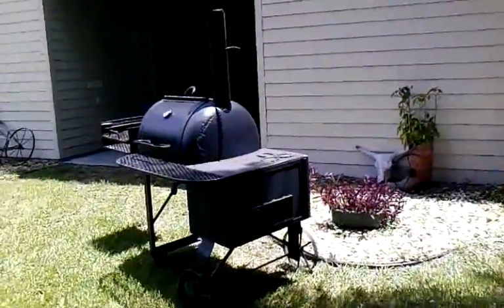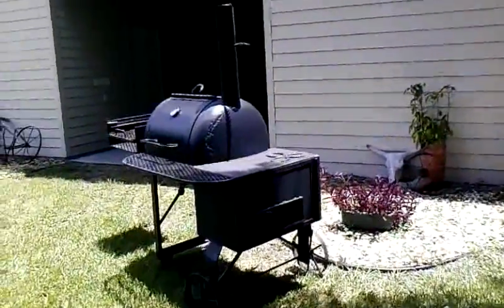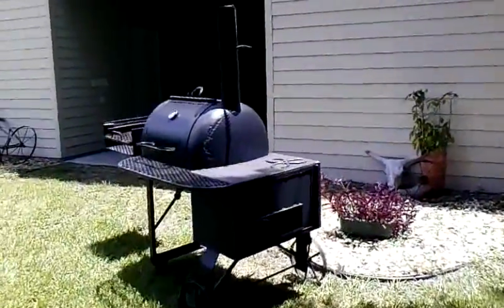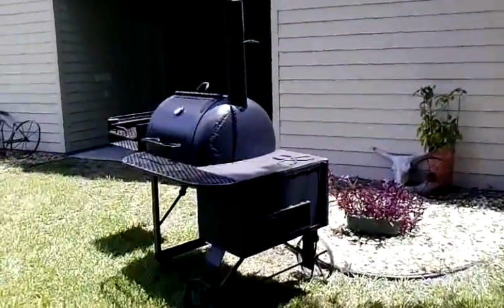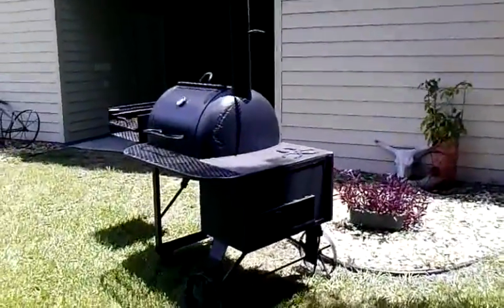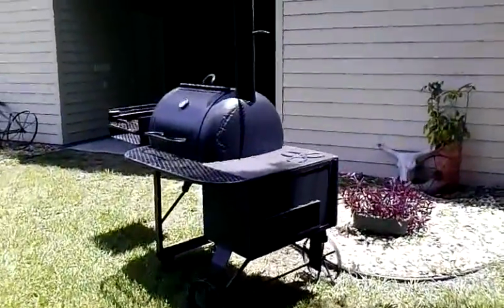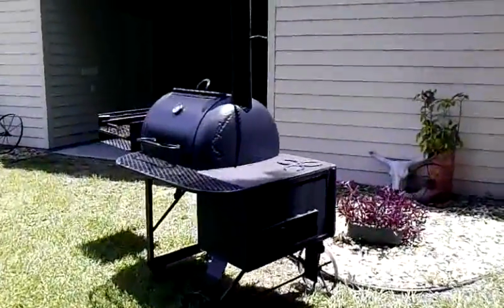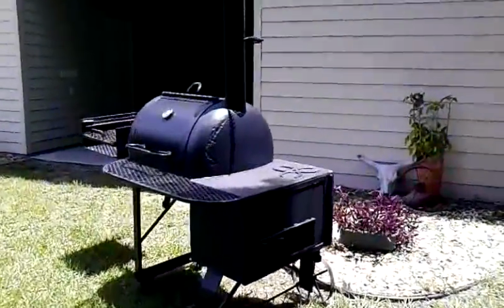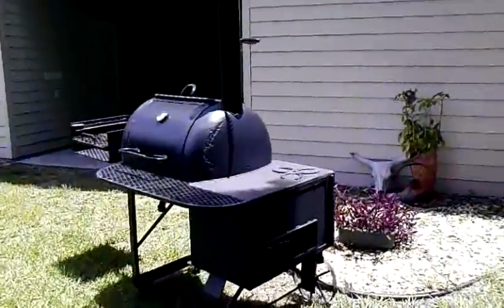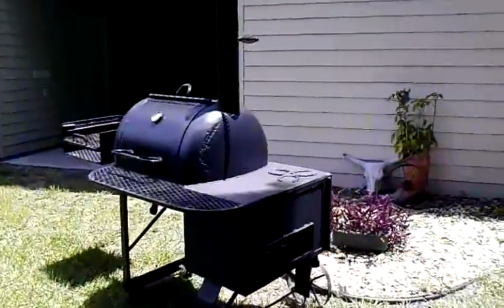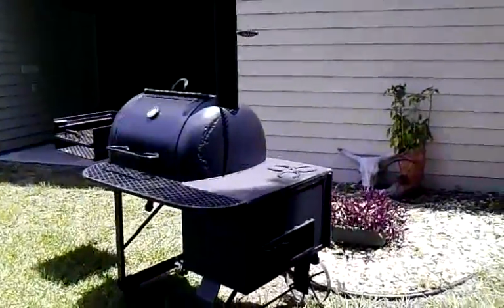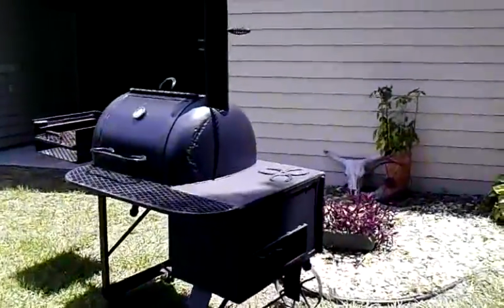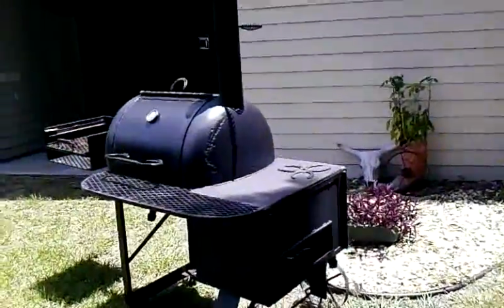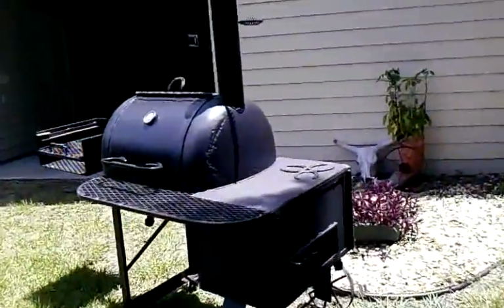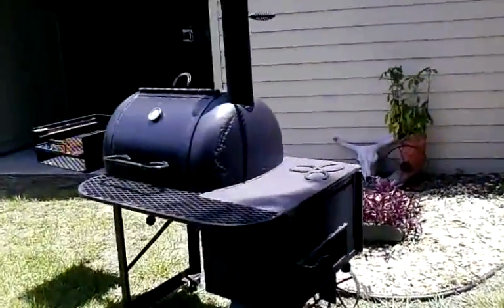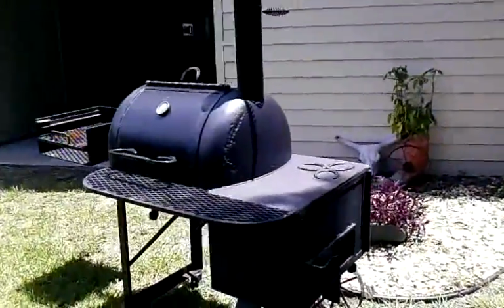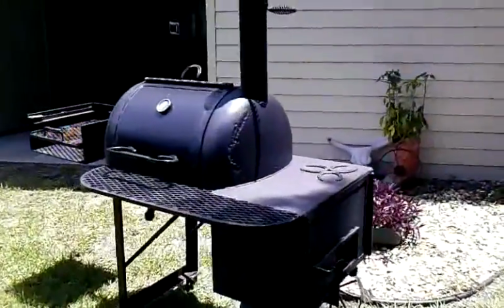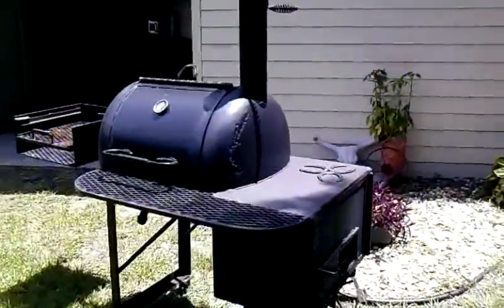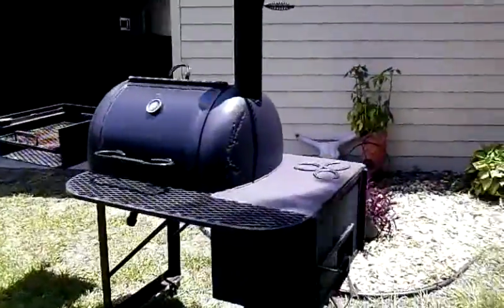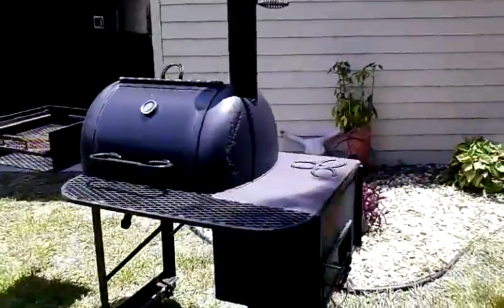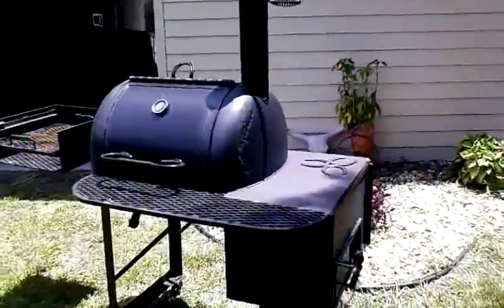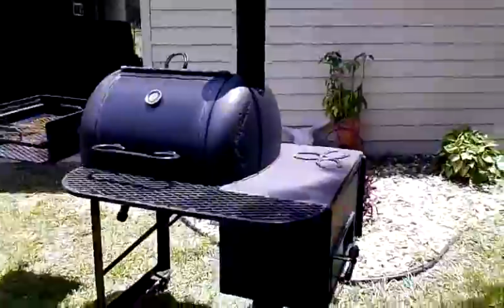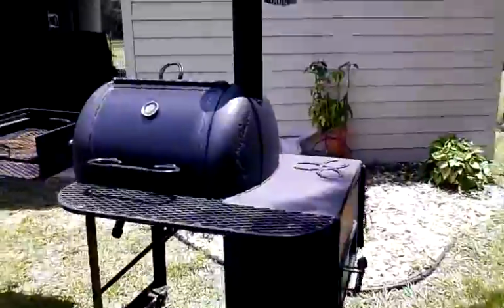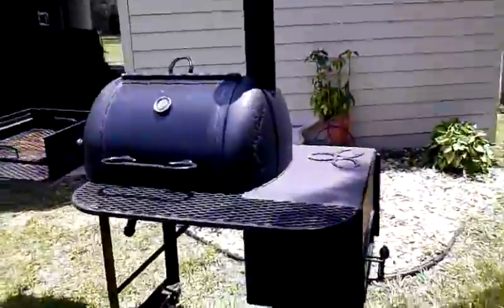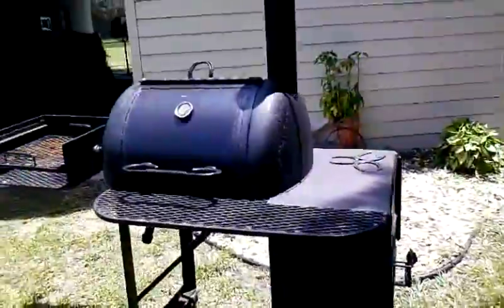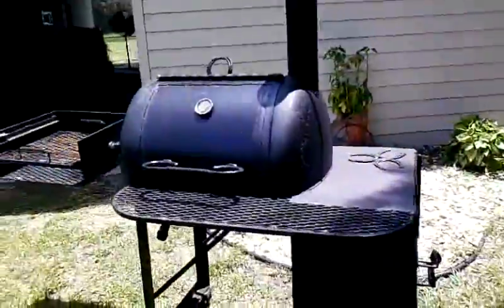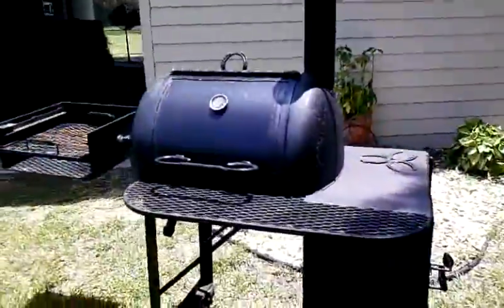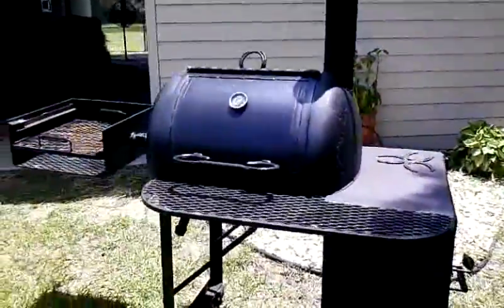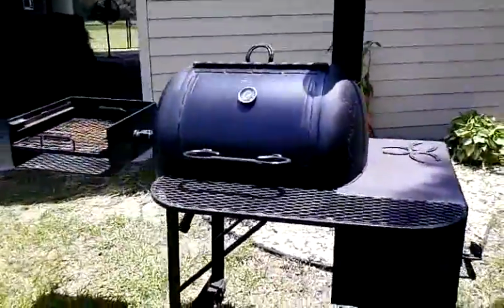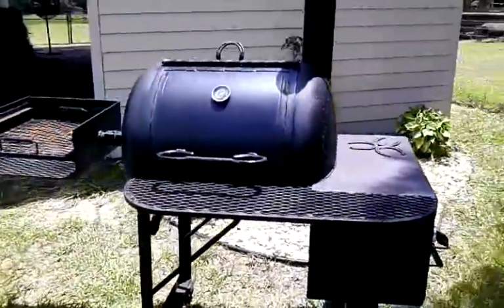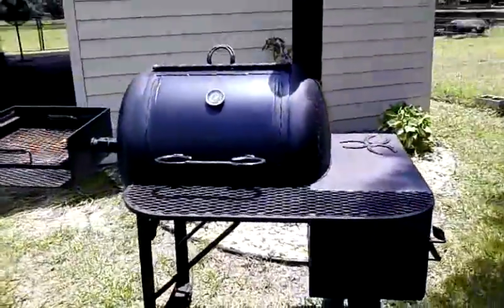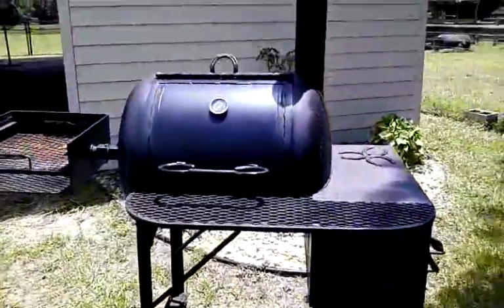How are you doing? My name is Ertel. I build custom barbecues. This is my own personal barbecue.